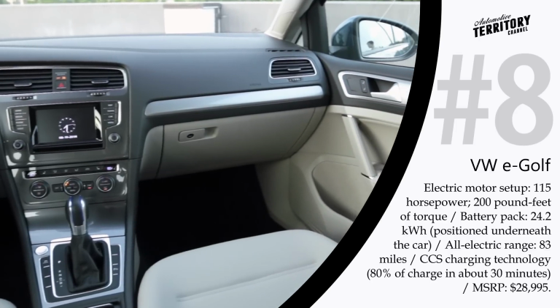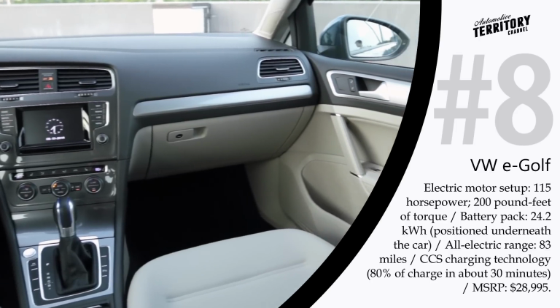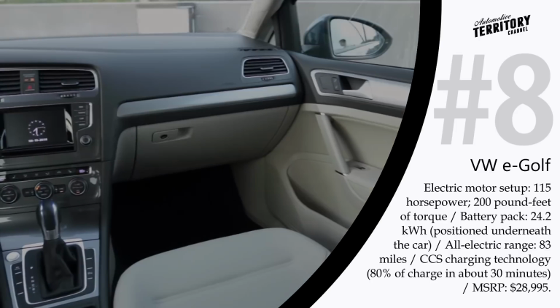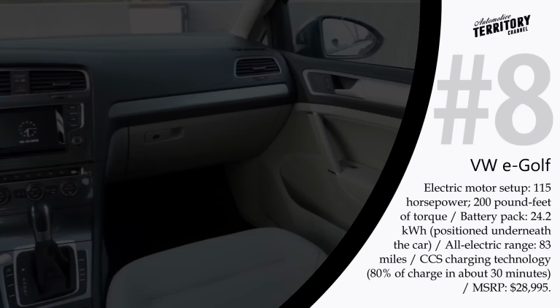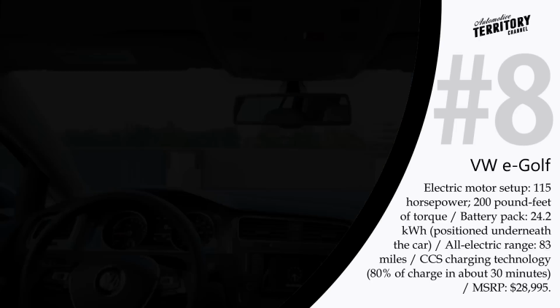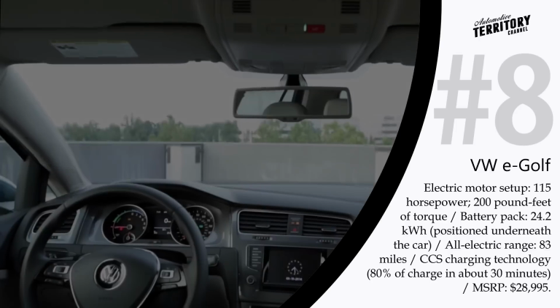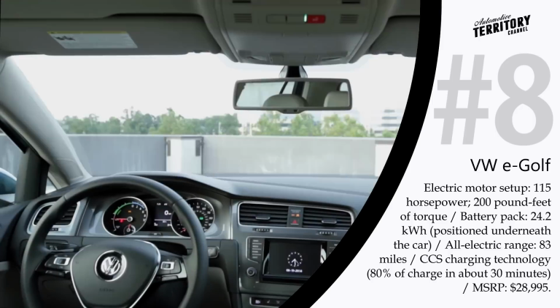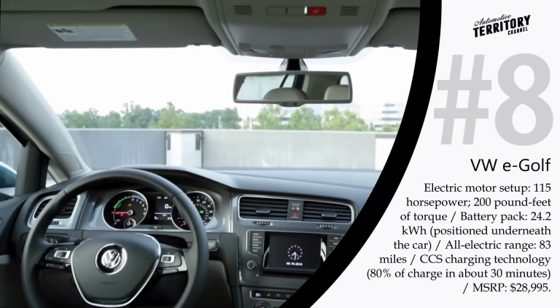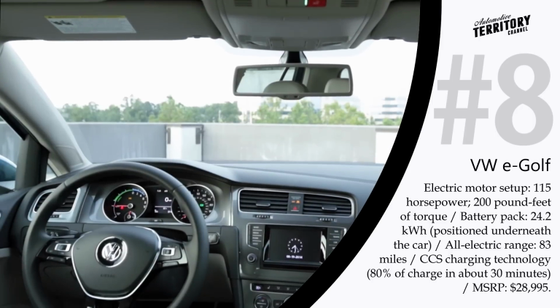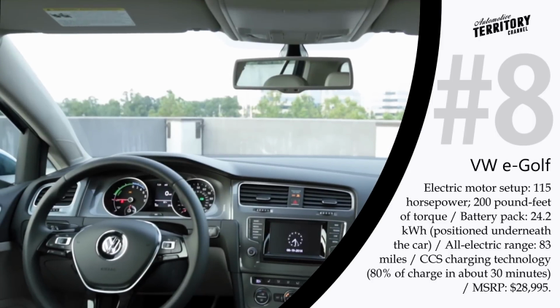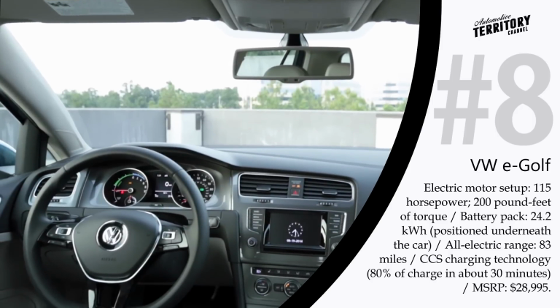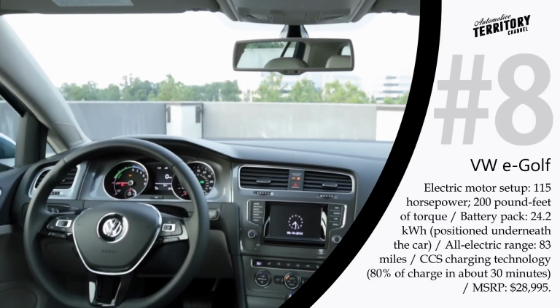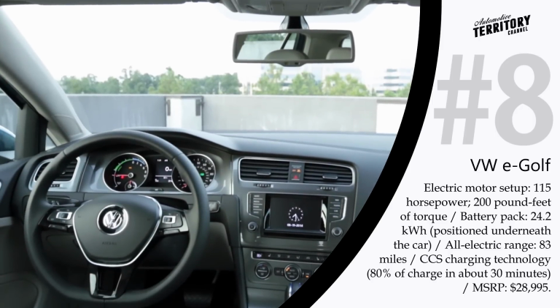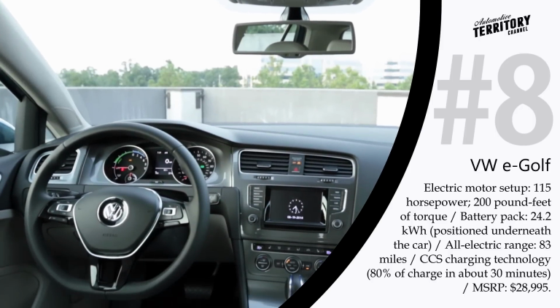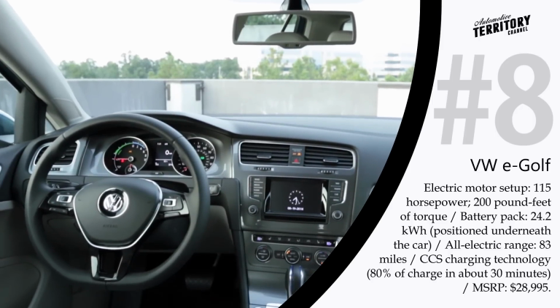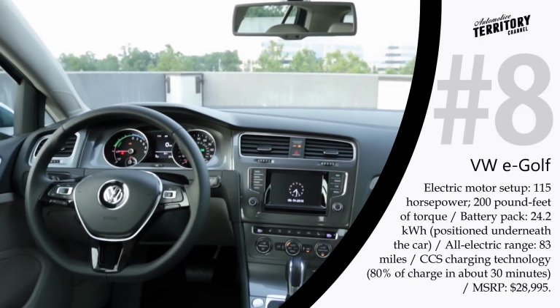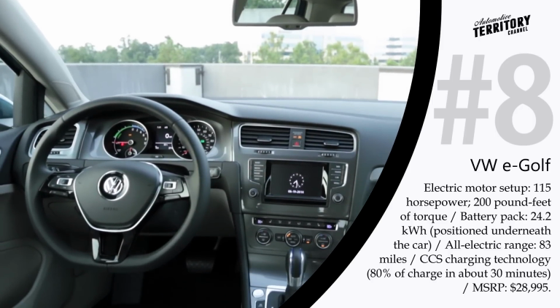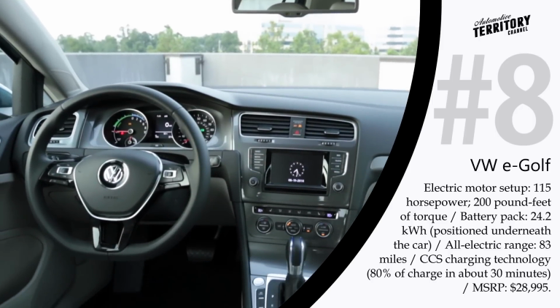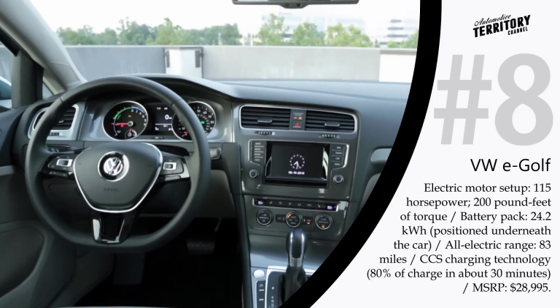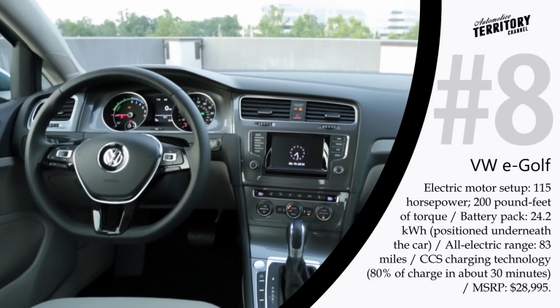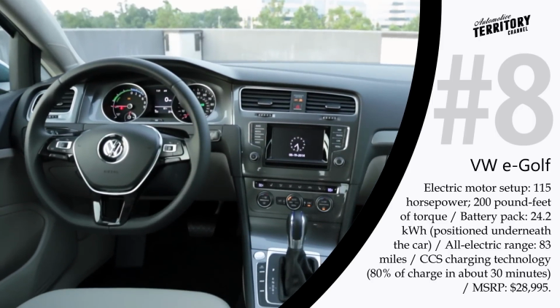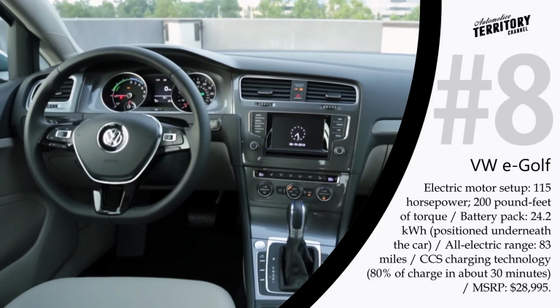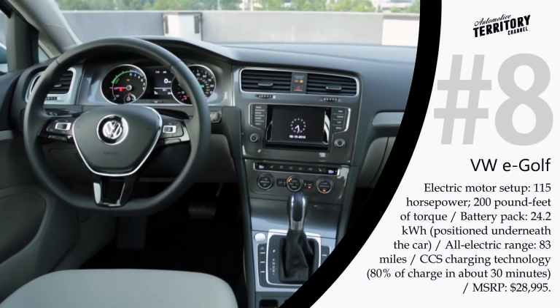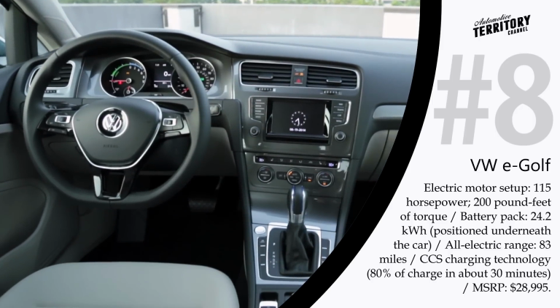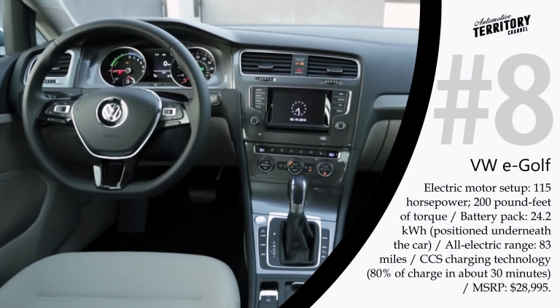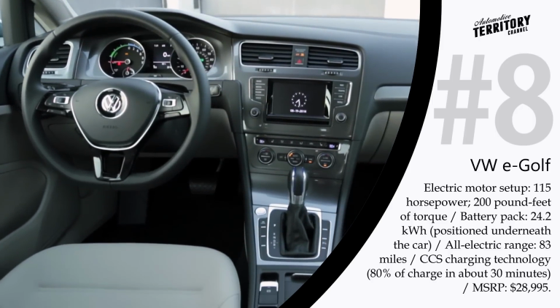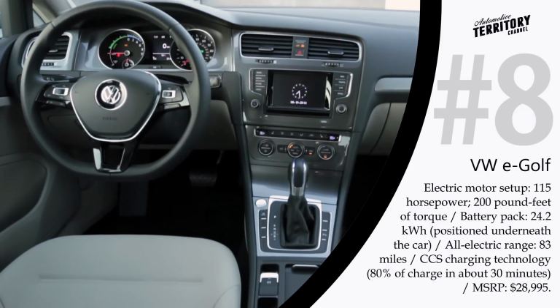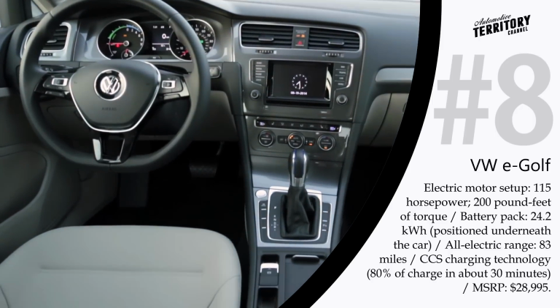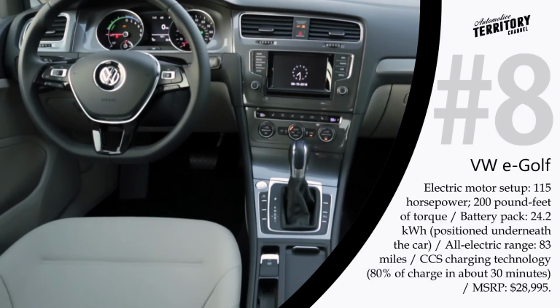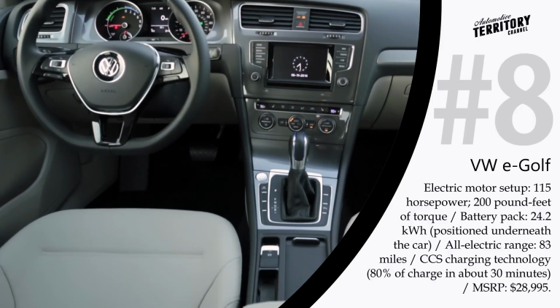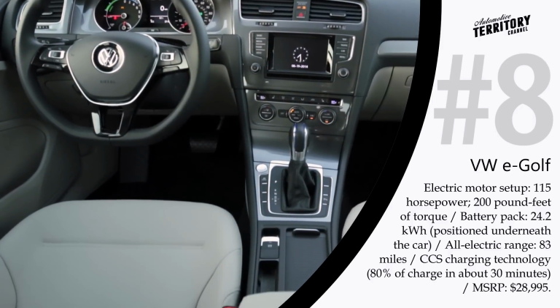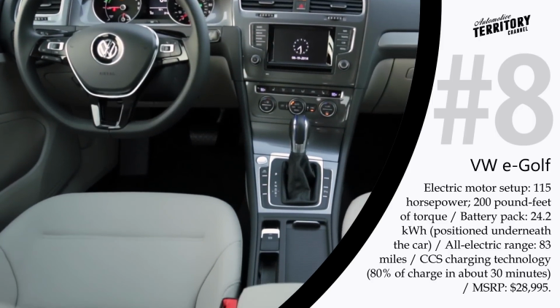While charging the E-Golf at home can take hours, the CCS technology can boost the charge to 80% in about 30 minutes.